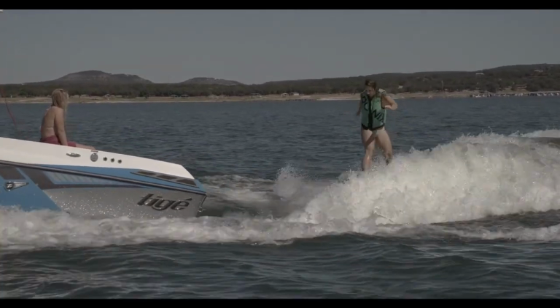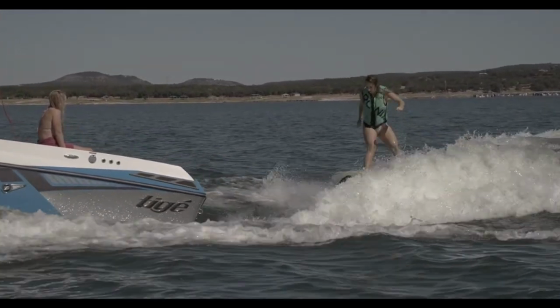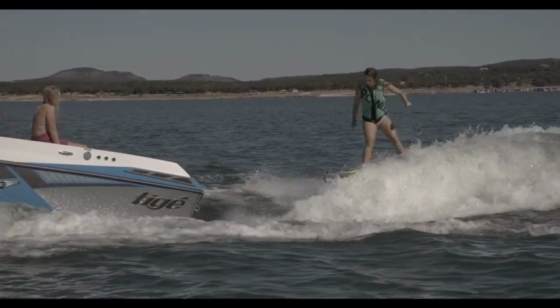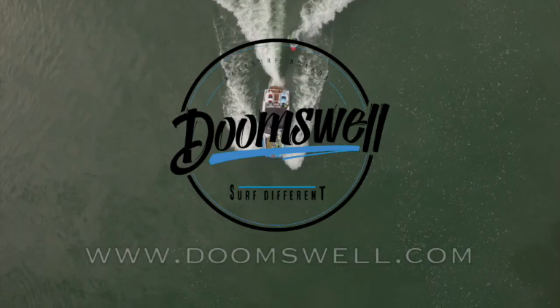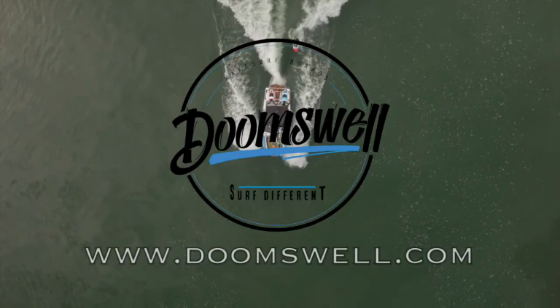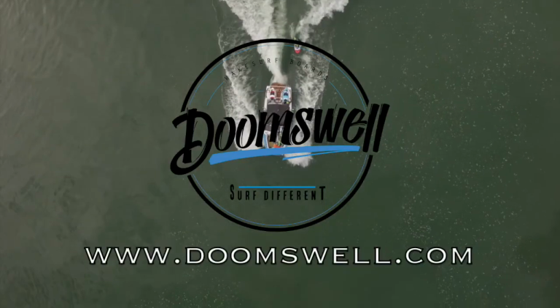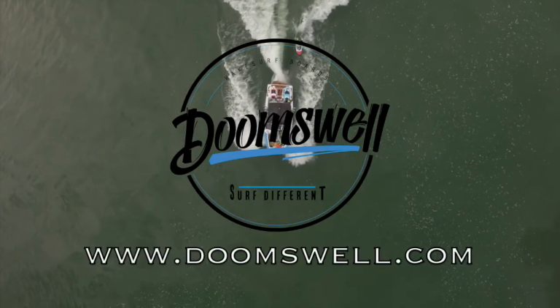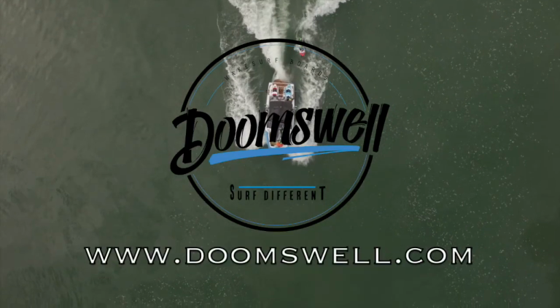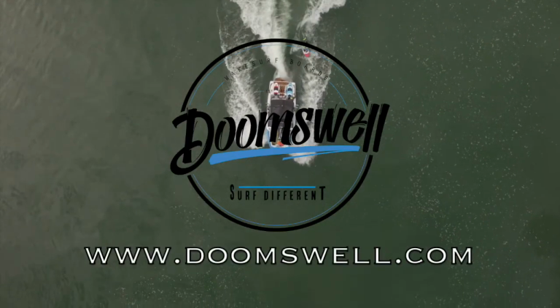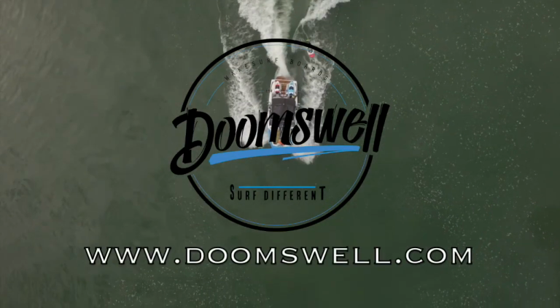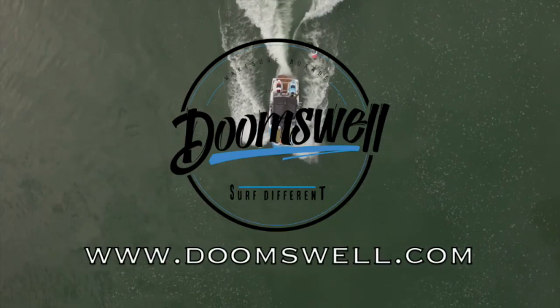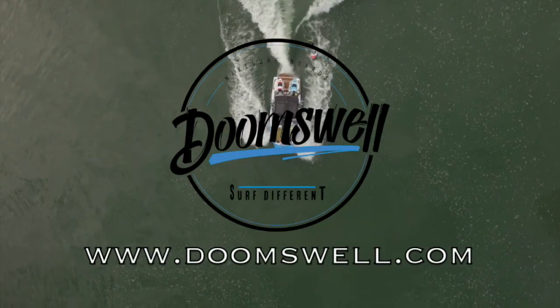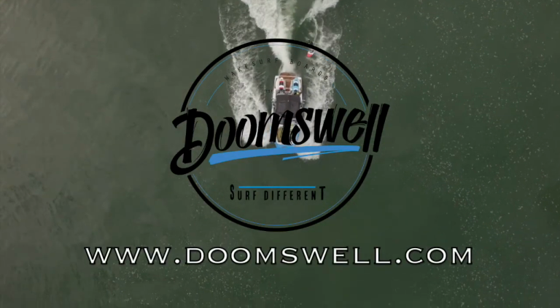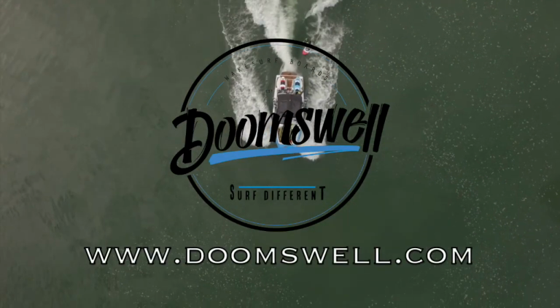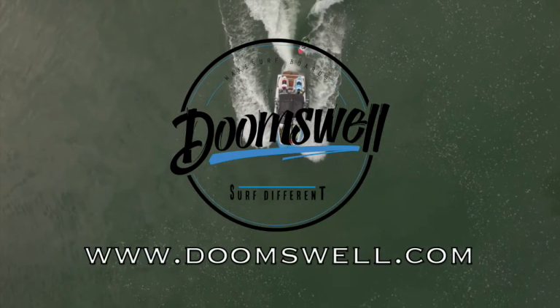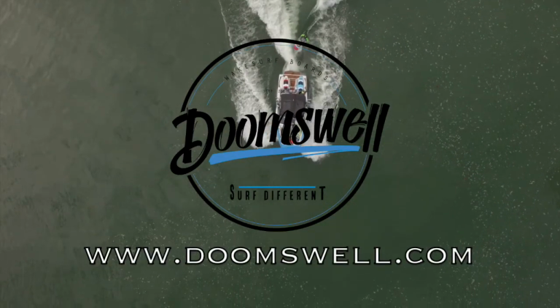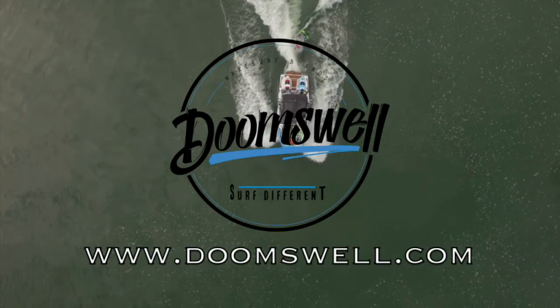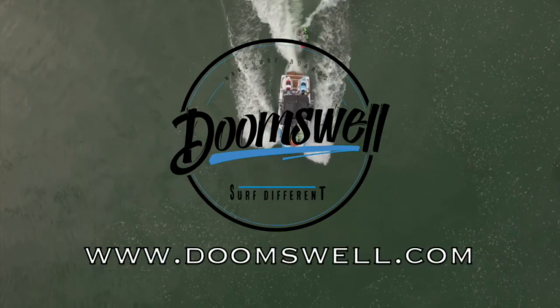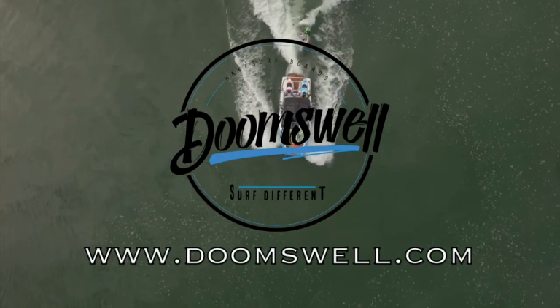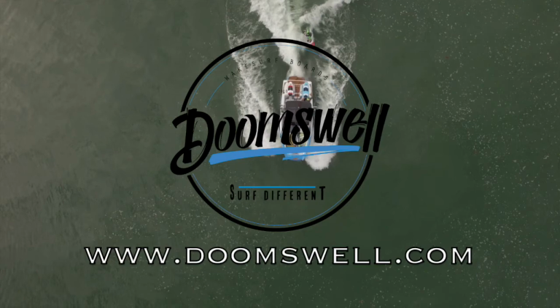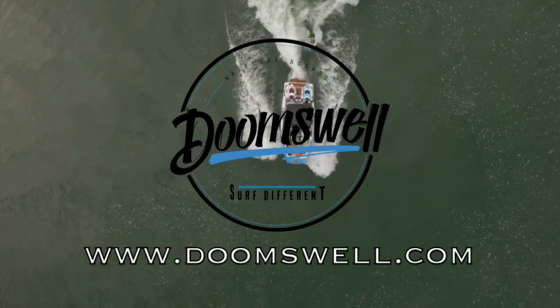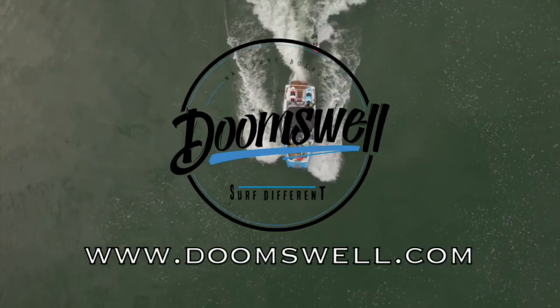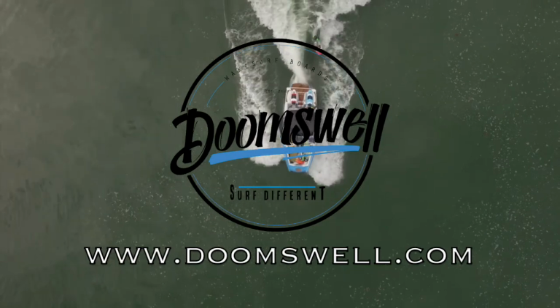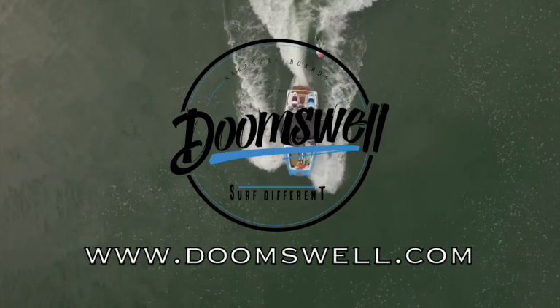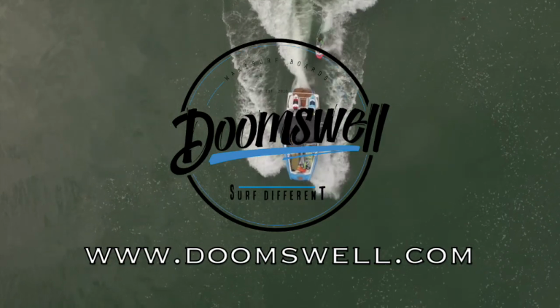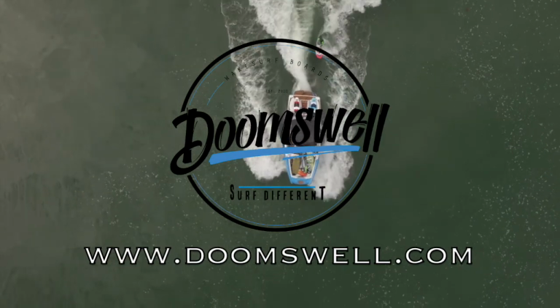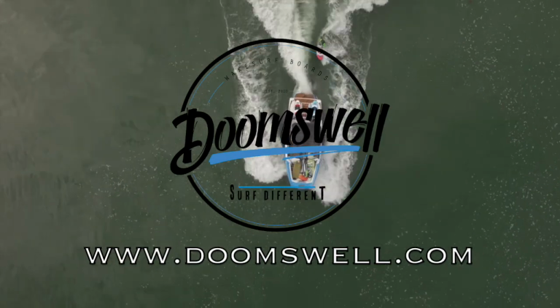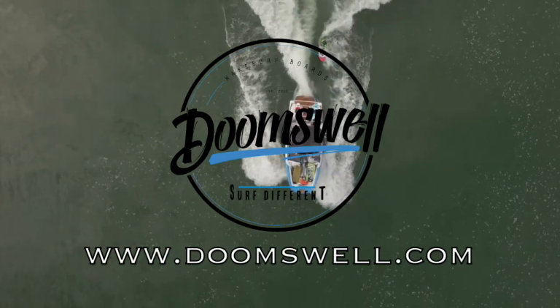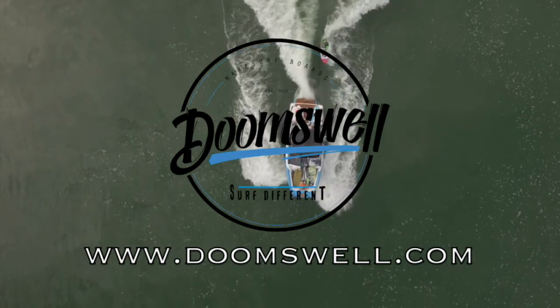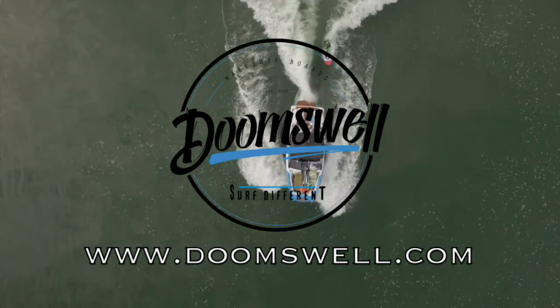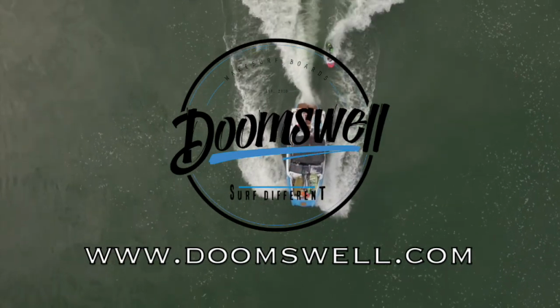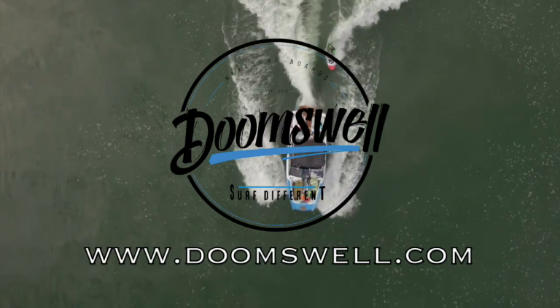For more videos and blogs, visit doomswell.com to see how else we can help you surf different.